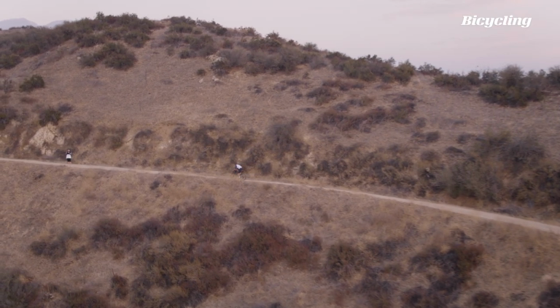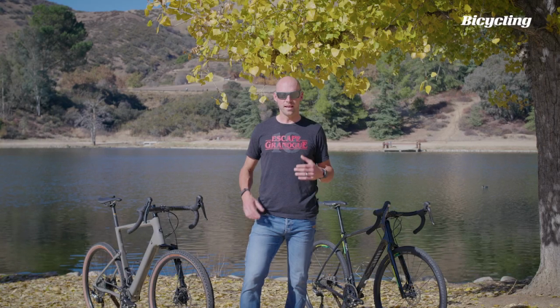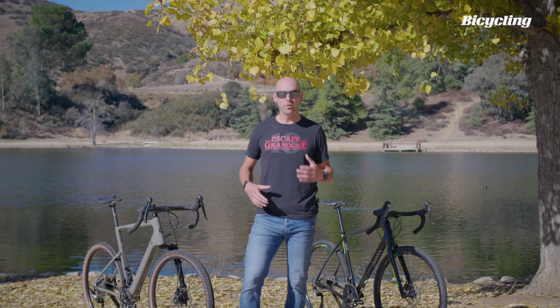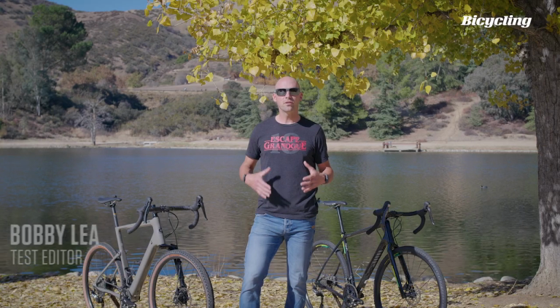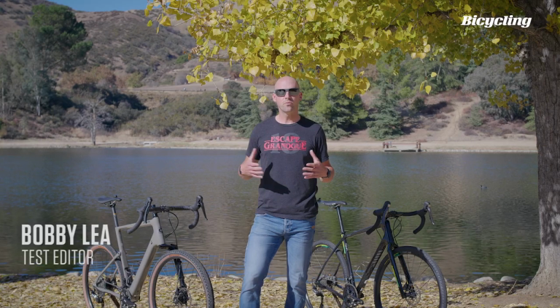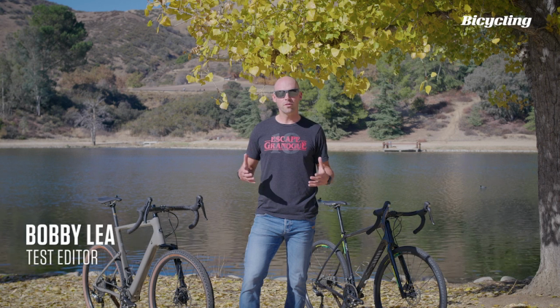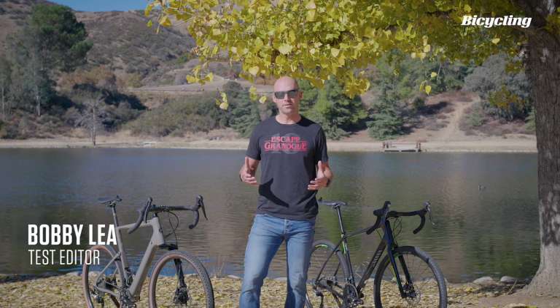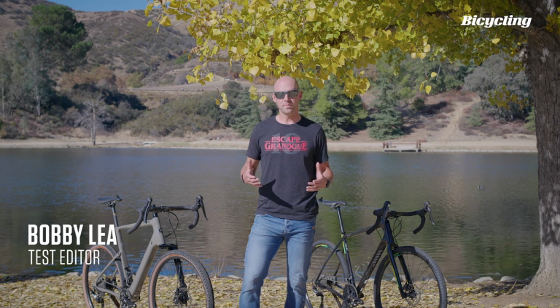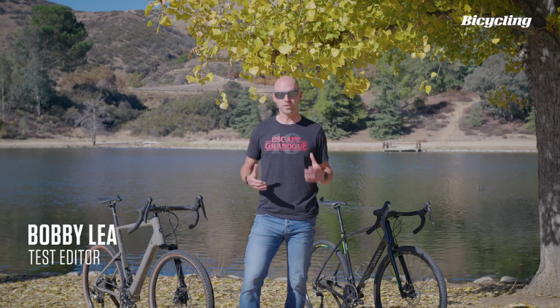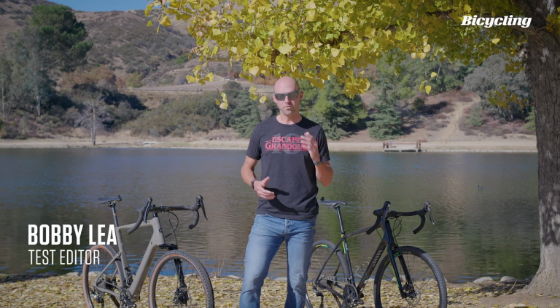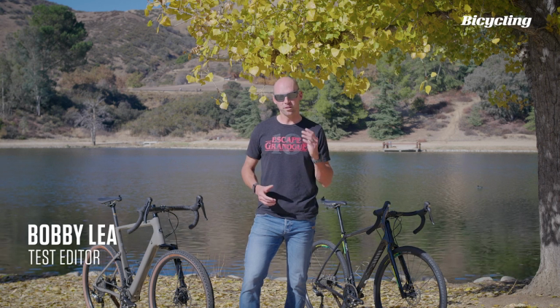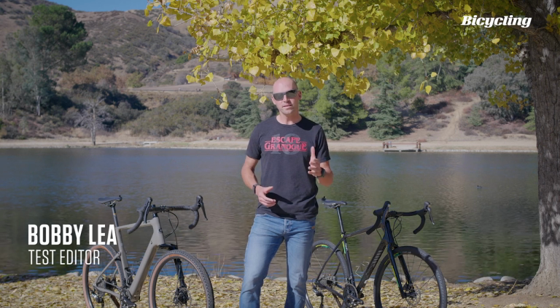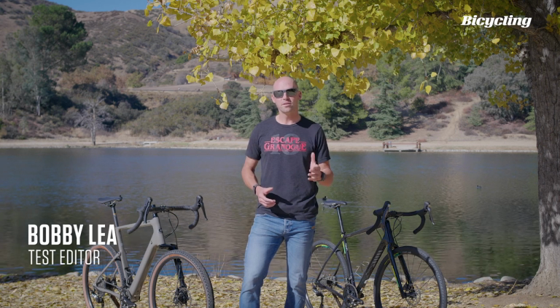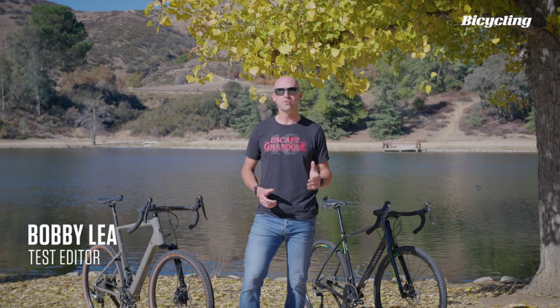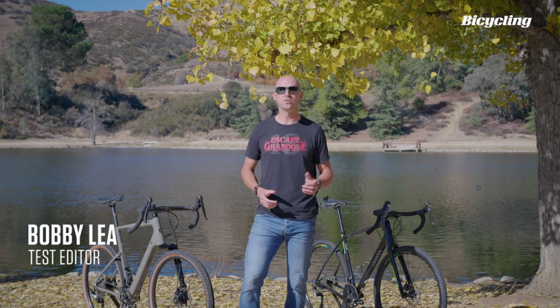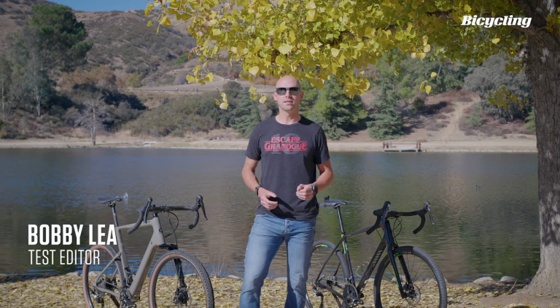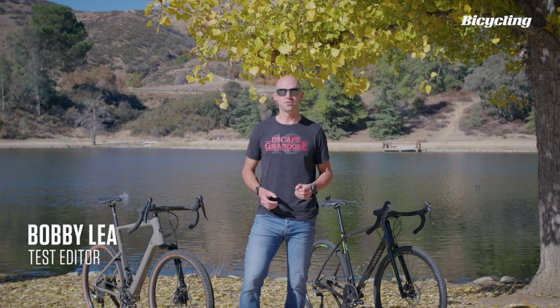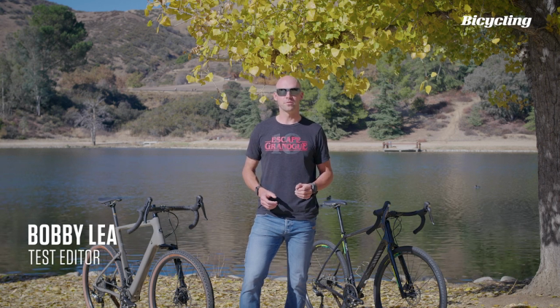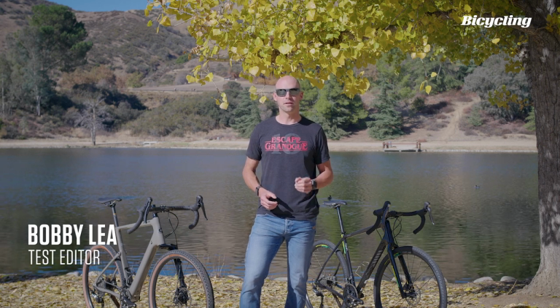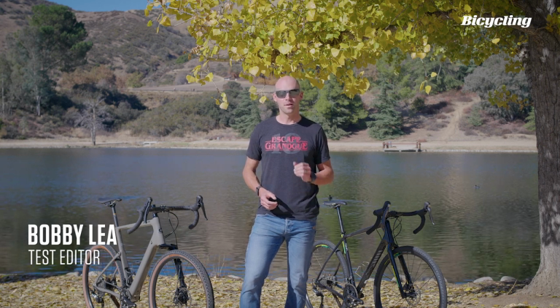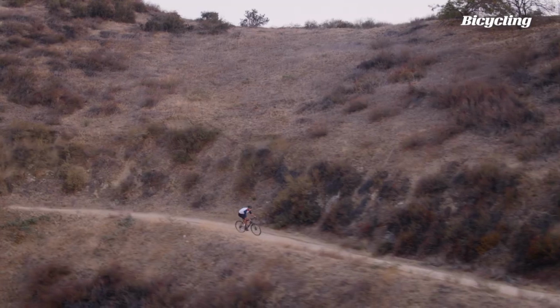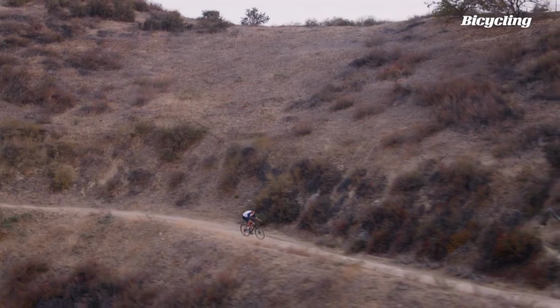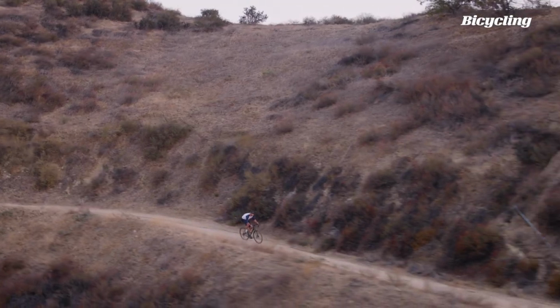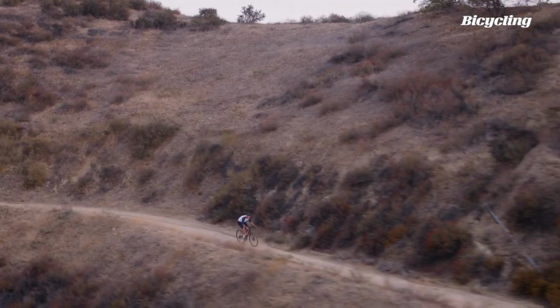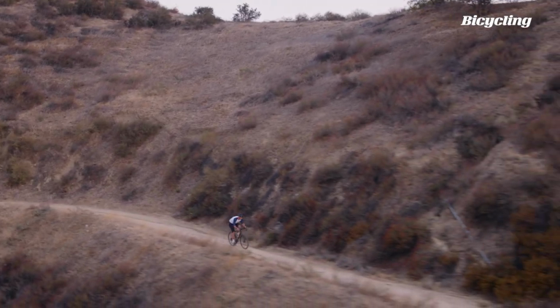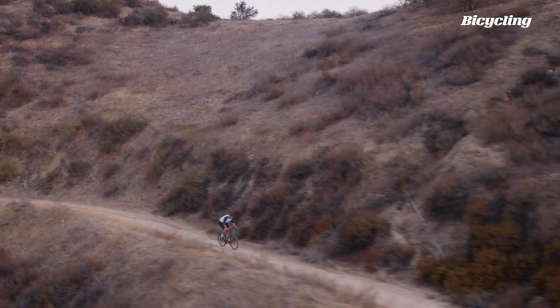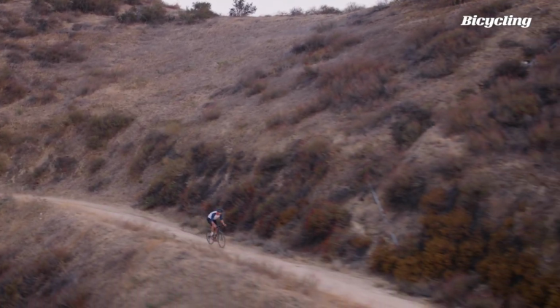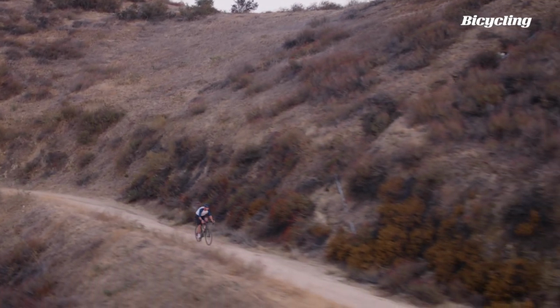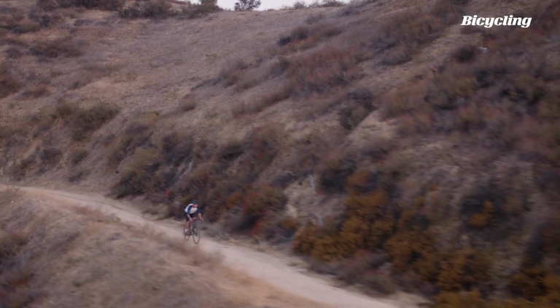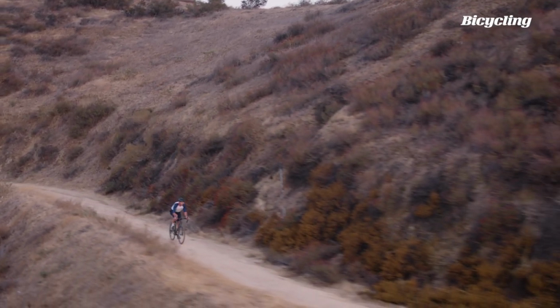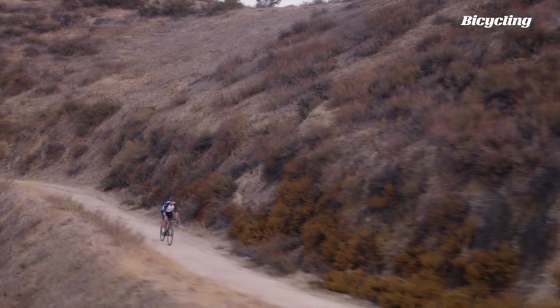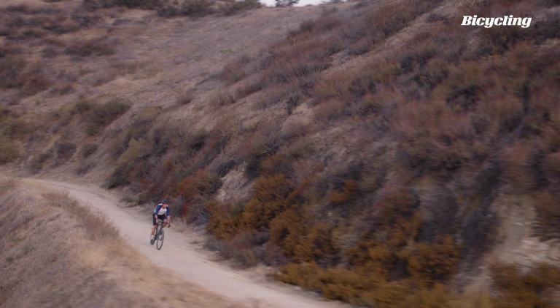If you want to learn more about these bikes, we've put links to the reviews in the description. But now, let's get into how each bike approaches gravel.